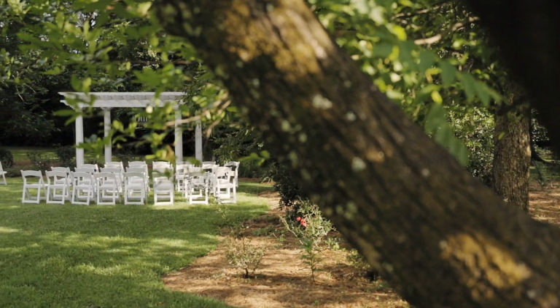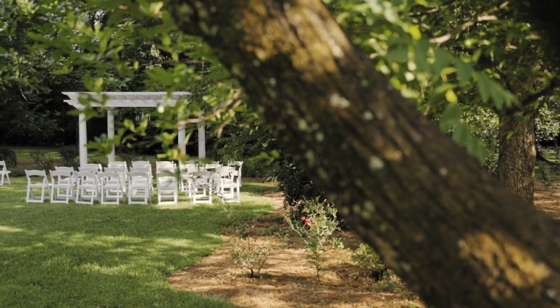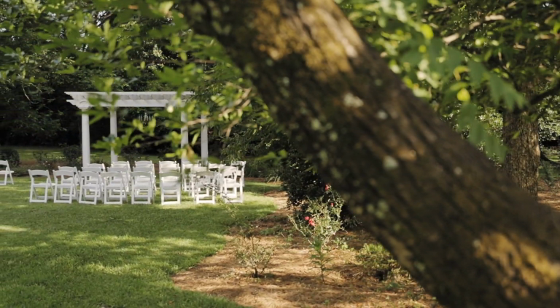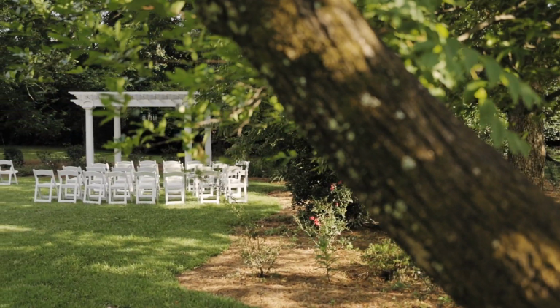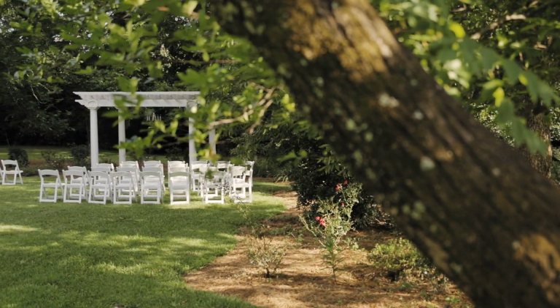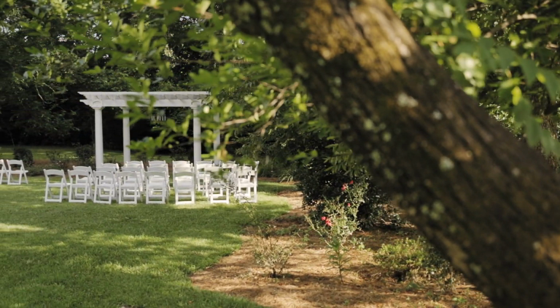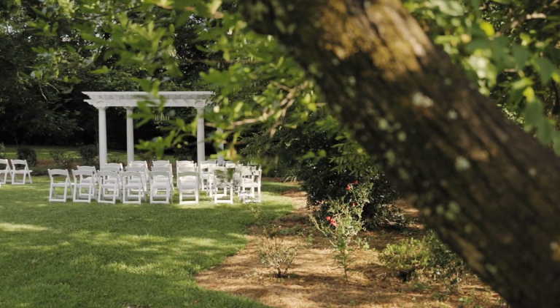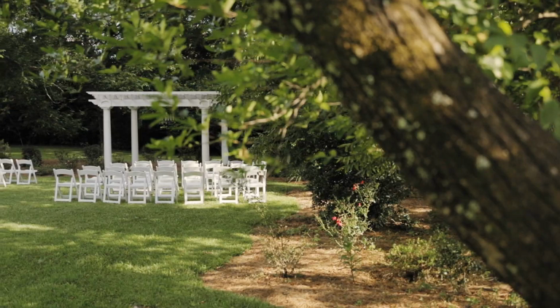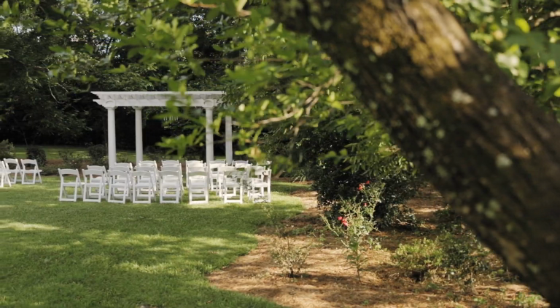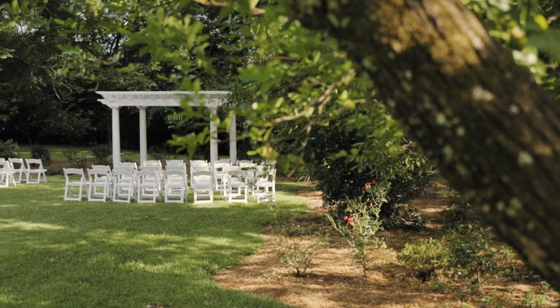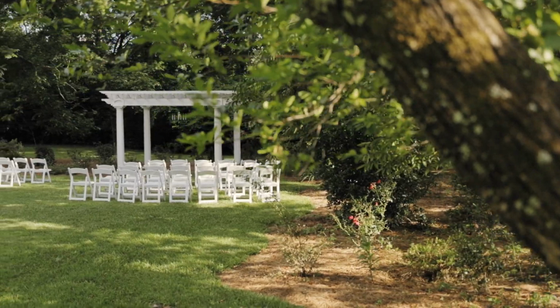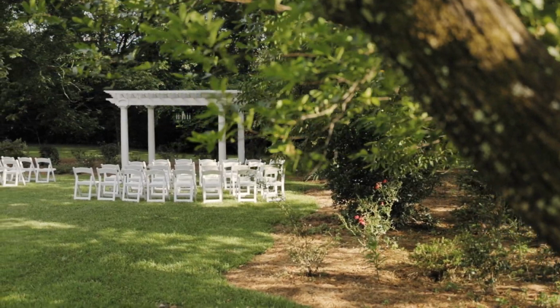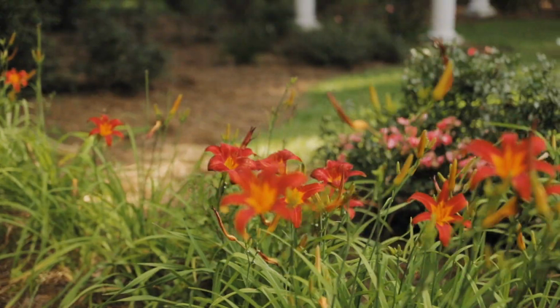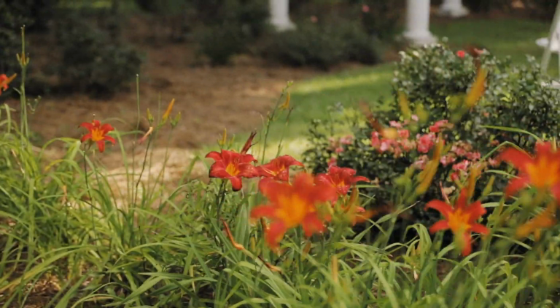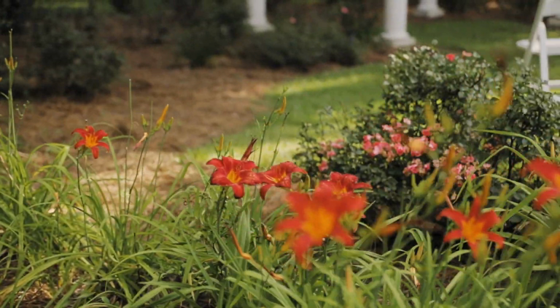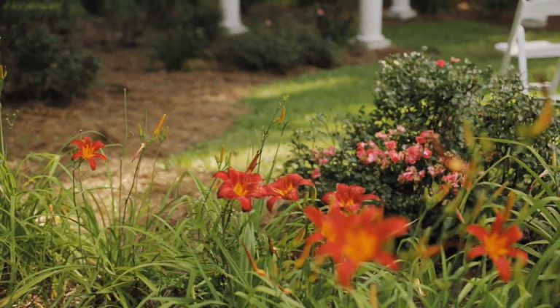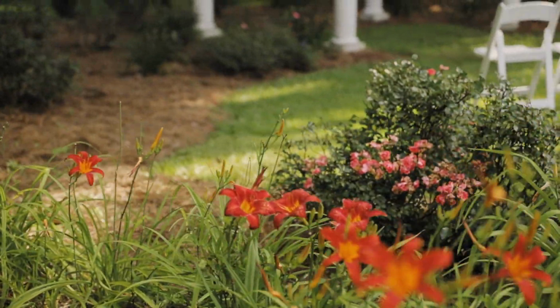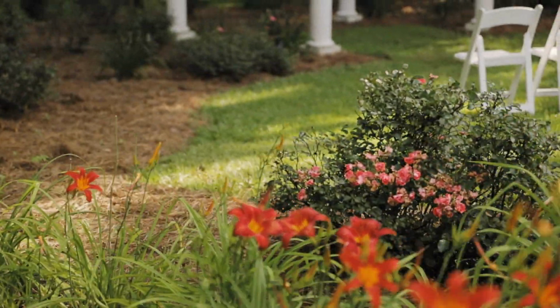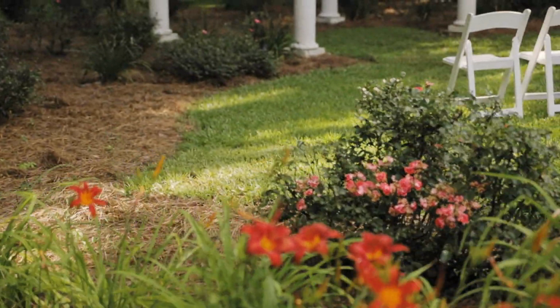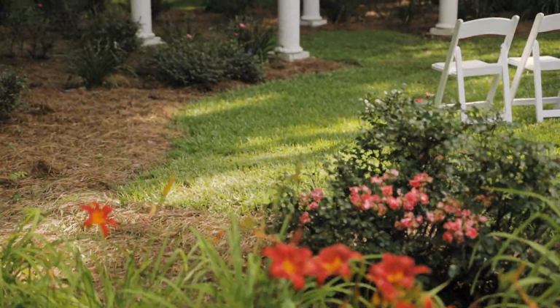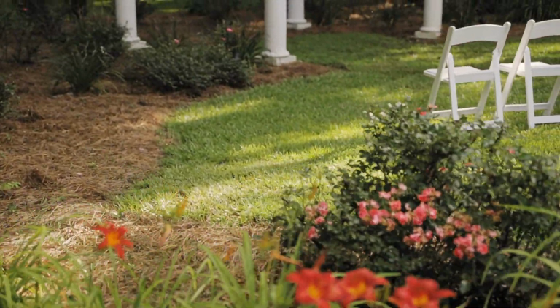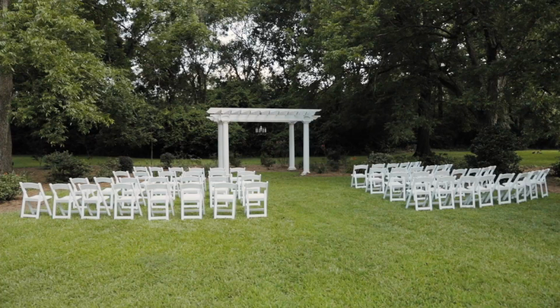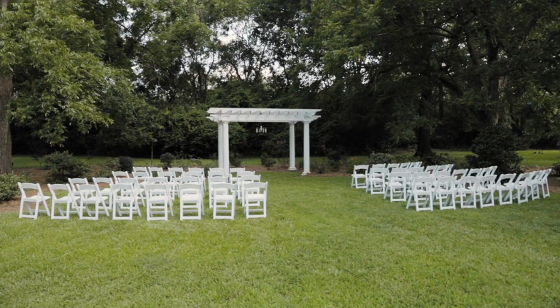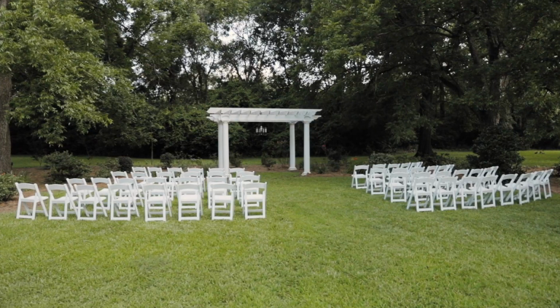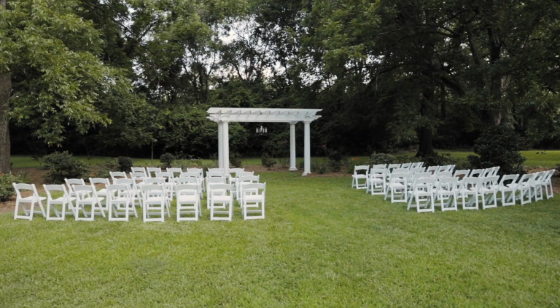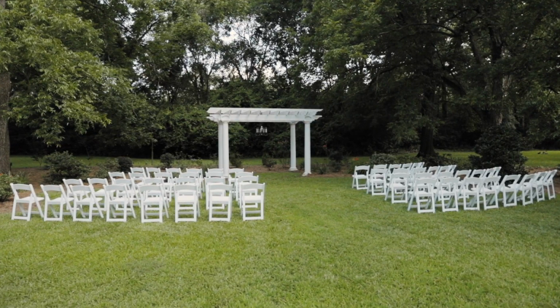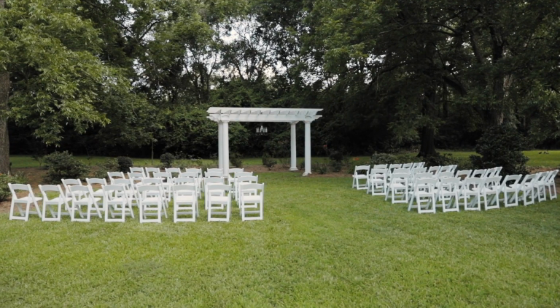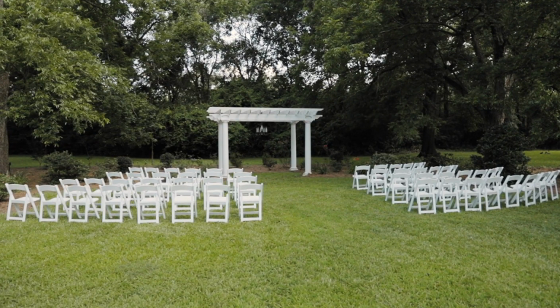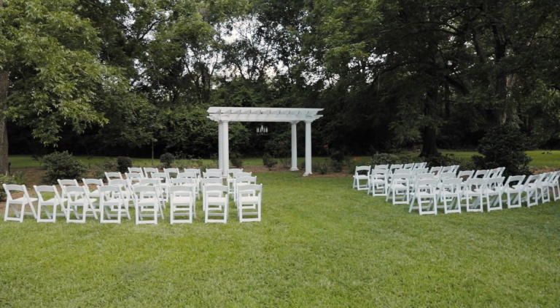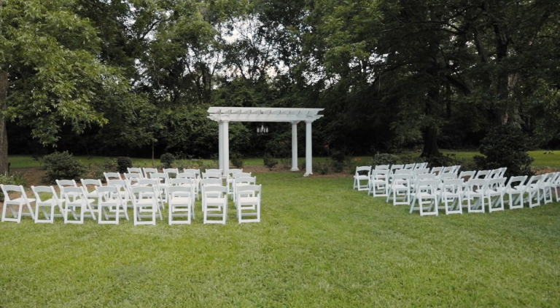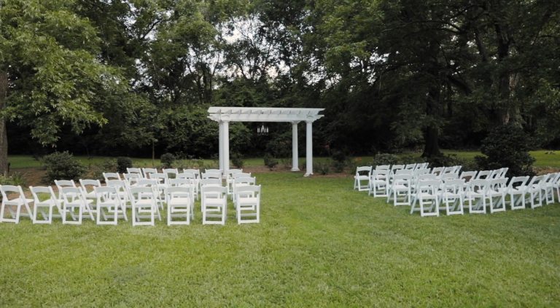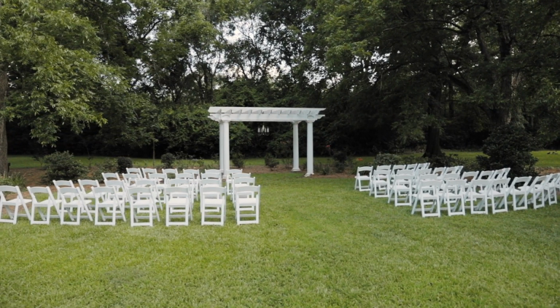Walk down the aisle surrounded by friends and family at the lovely pergola with variable seating for any number of guests.